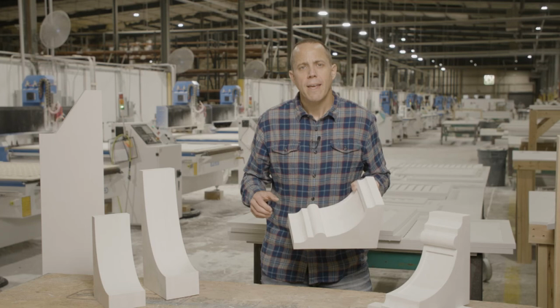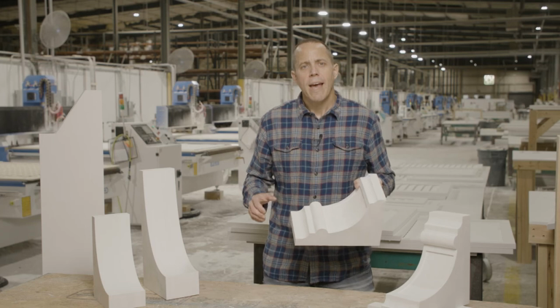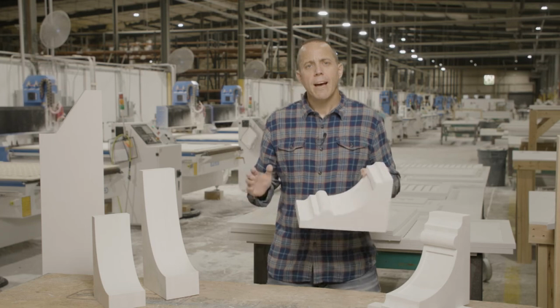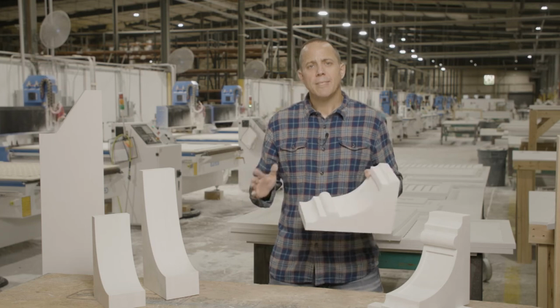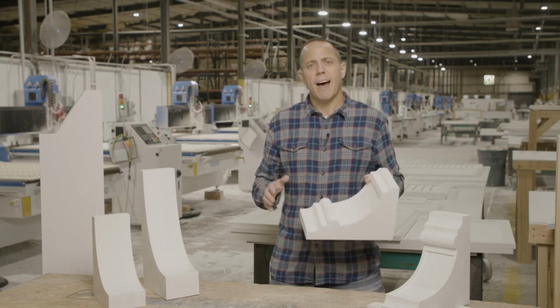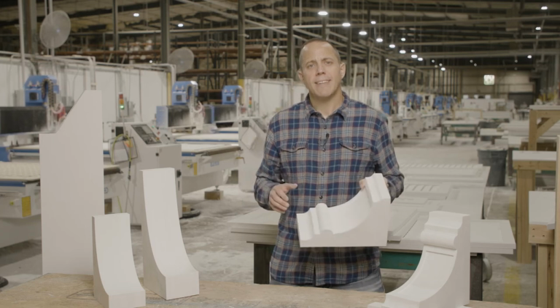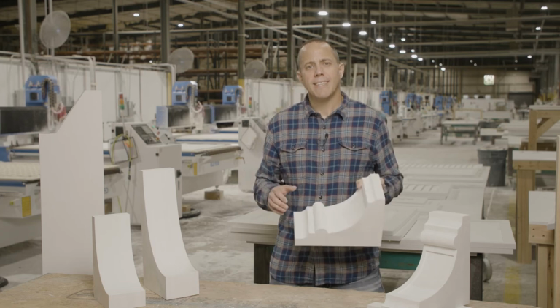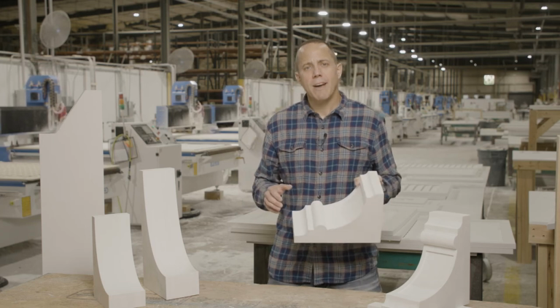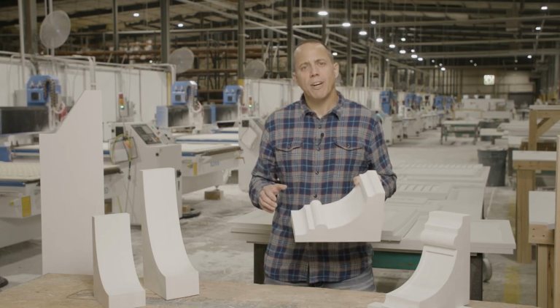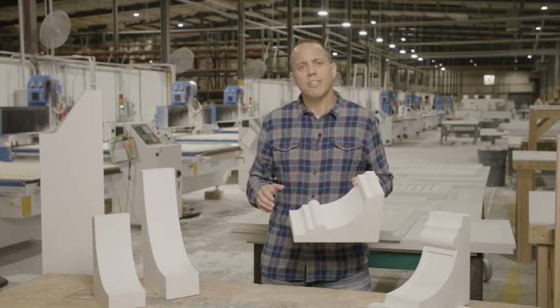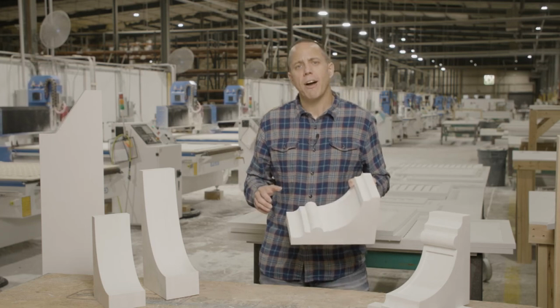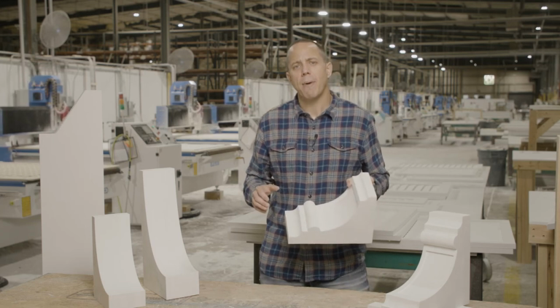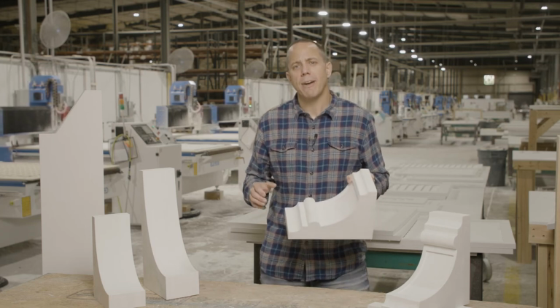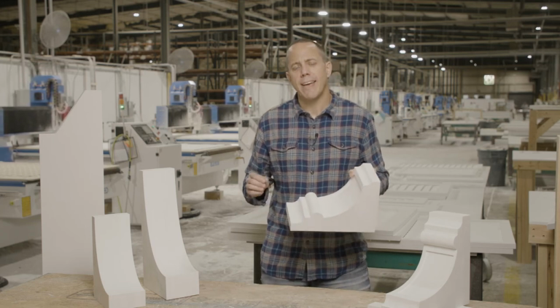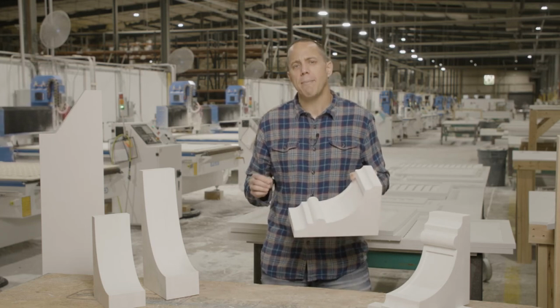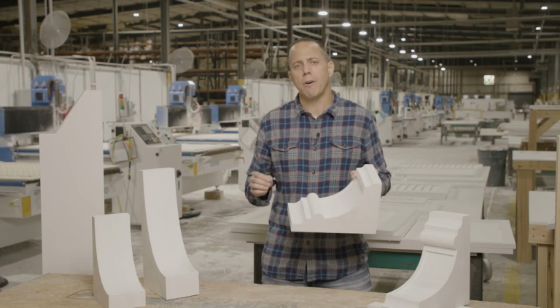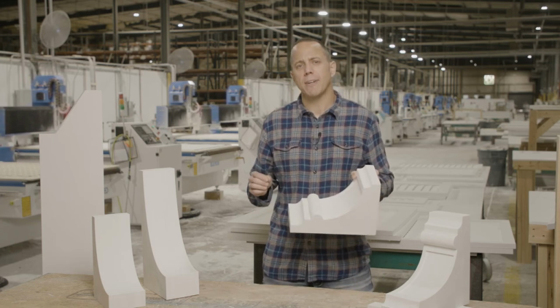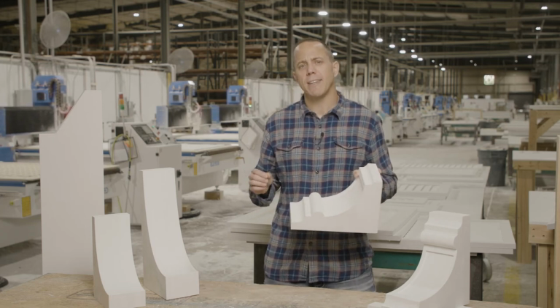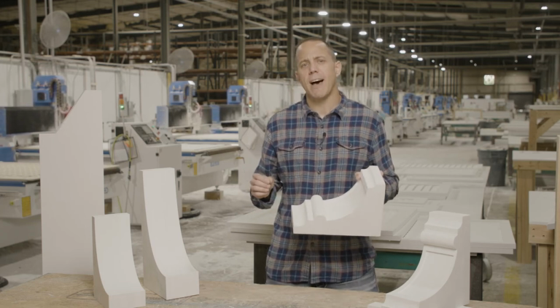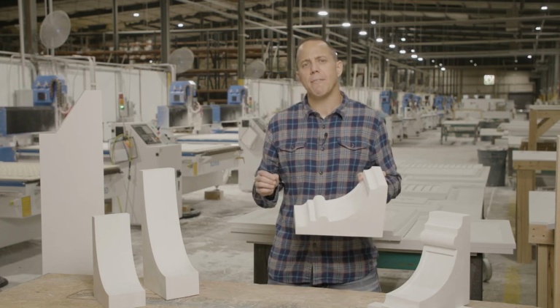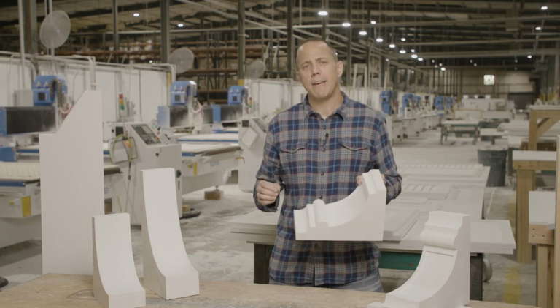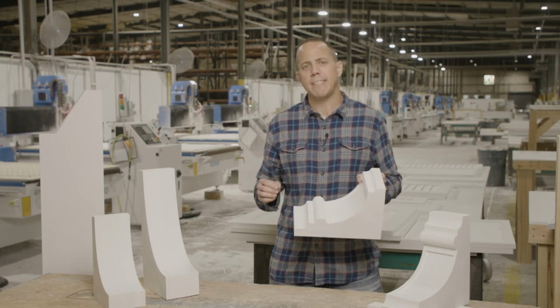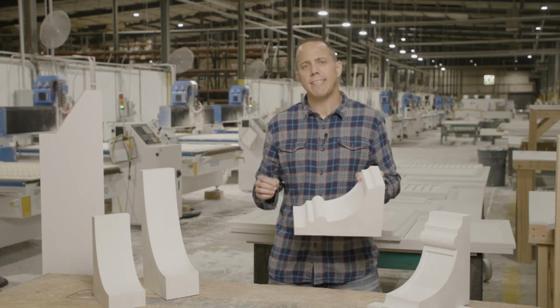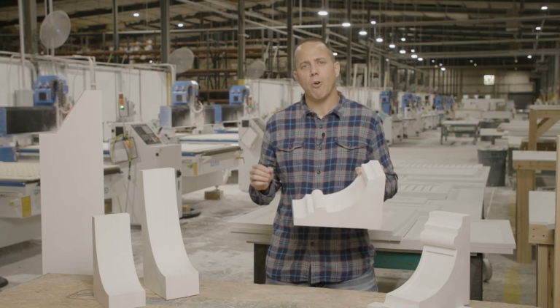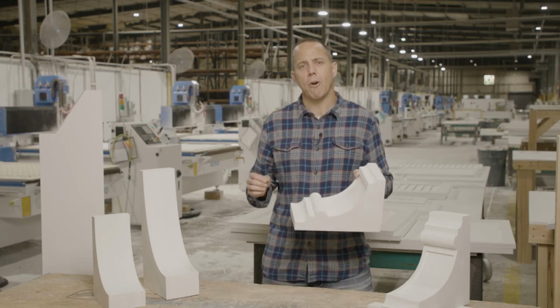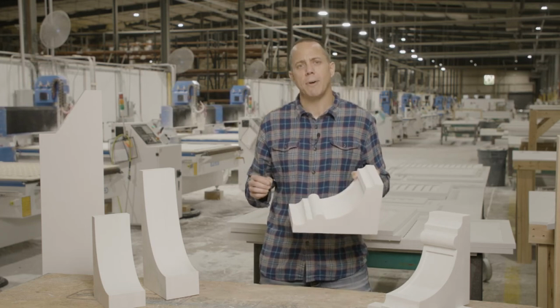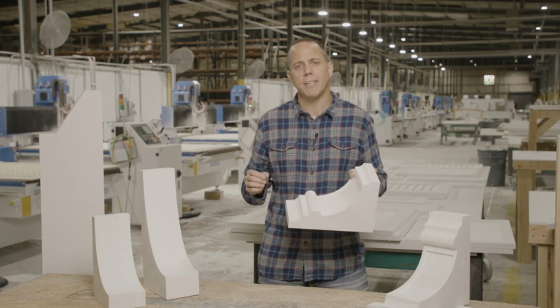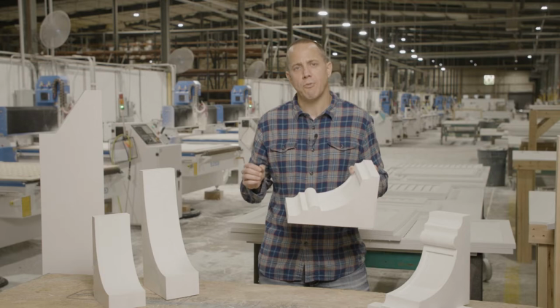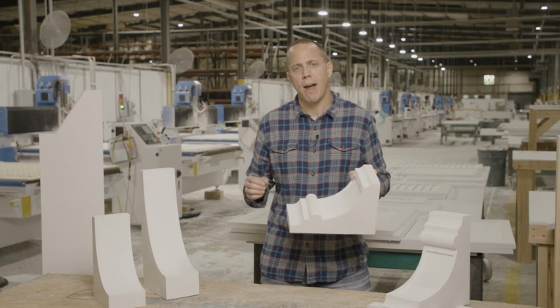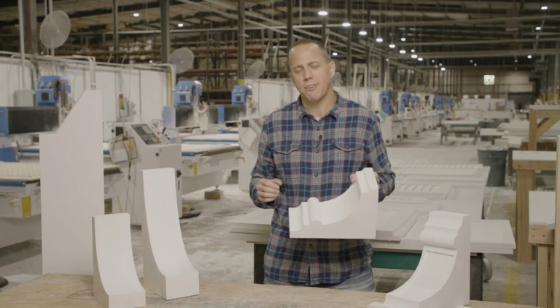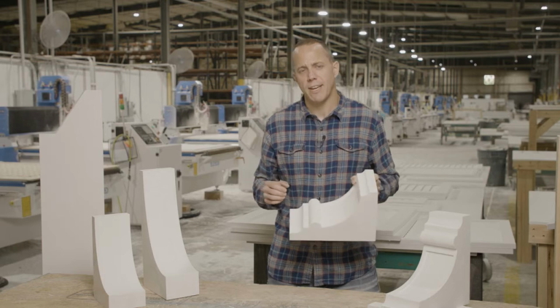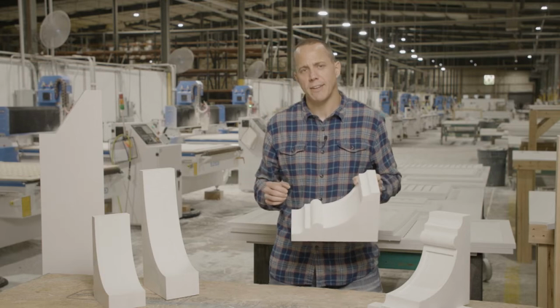Hey, I'm Scott. Today we're going to talk about Akena Millworks' line of PVC corbels and rafter tails.